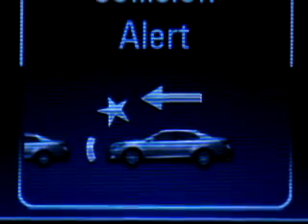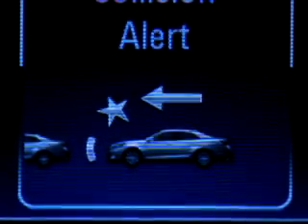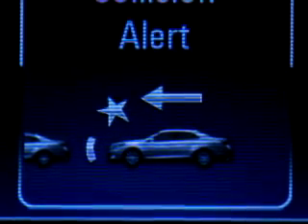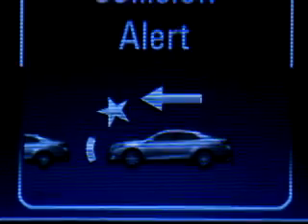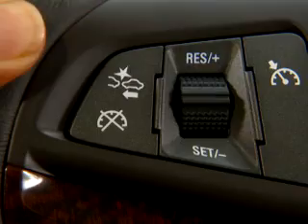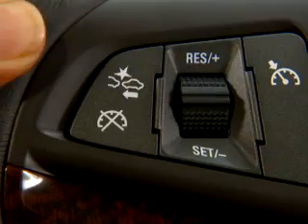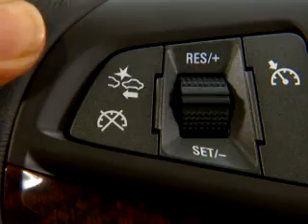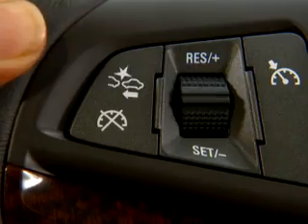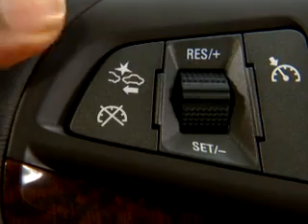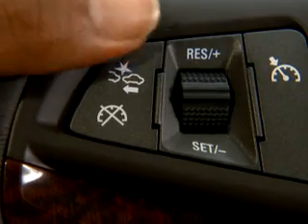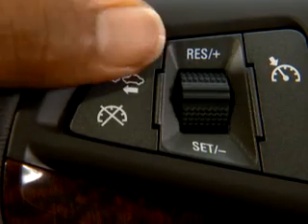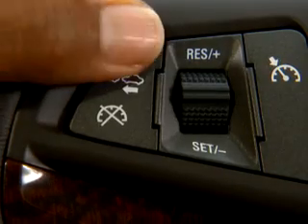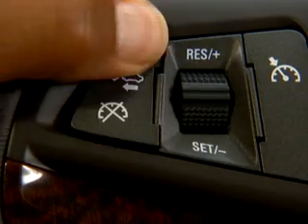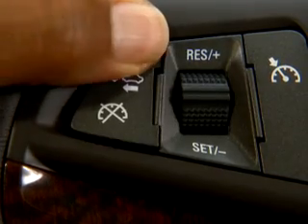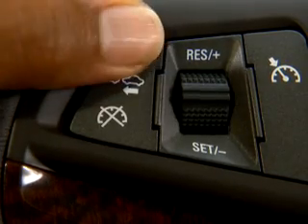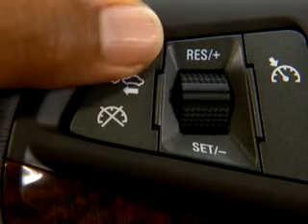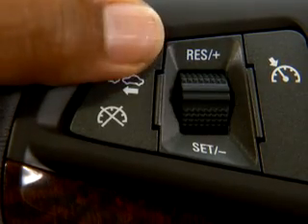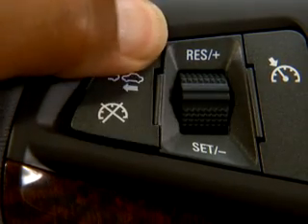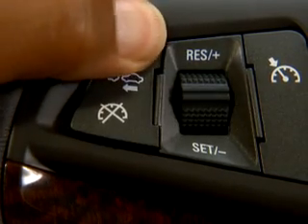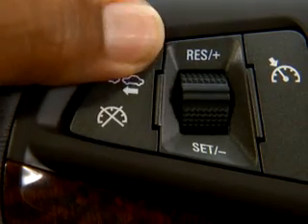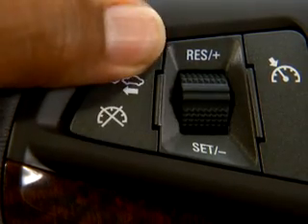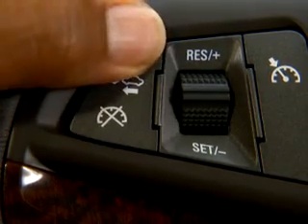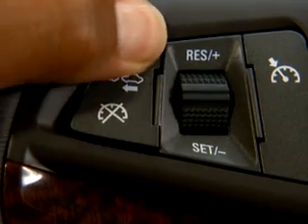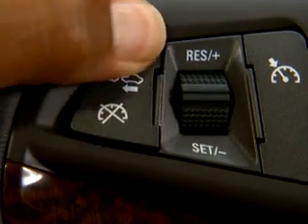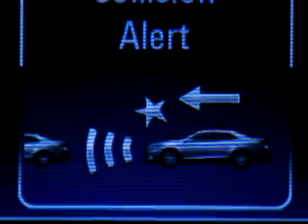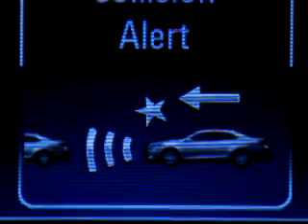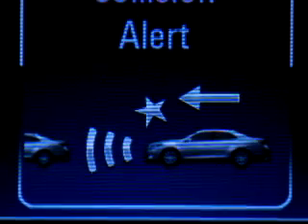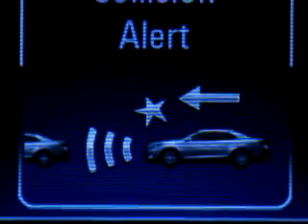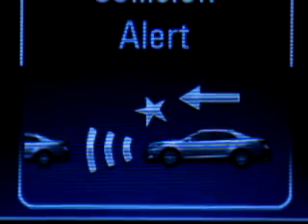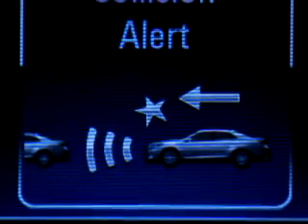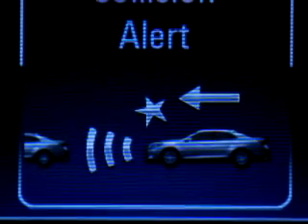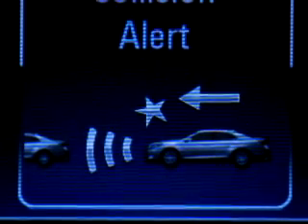Pressing the button changes the settings, which show in the Driver Information Center.